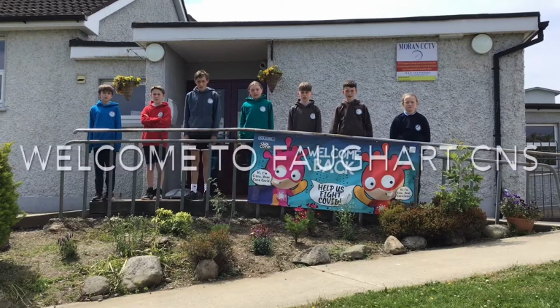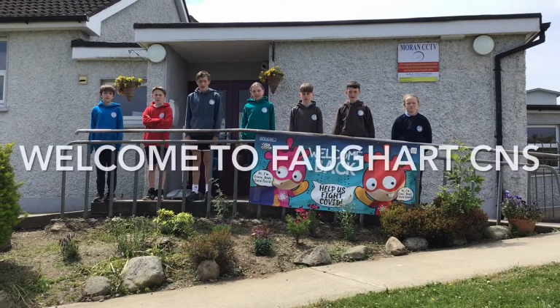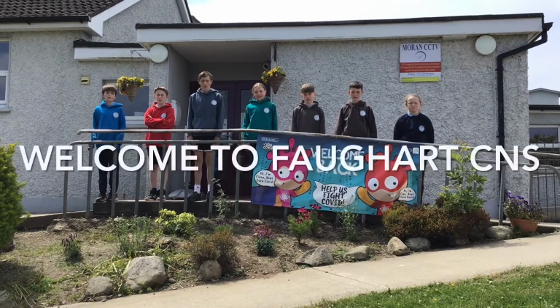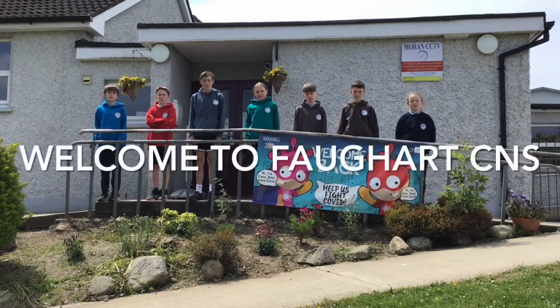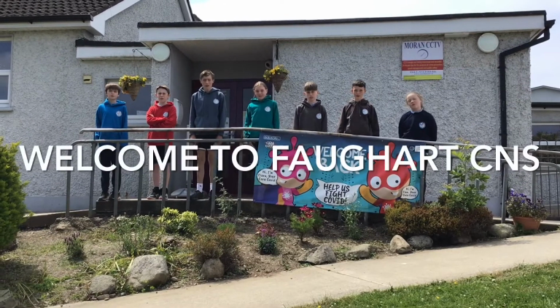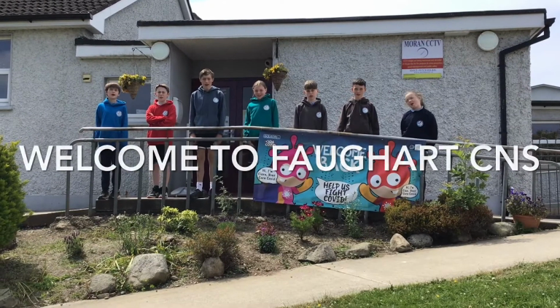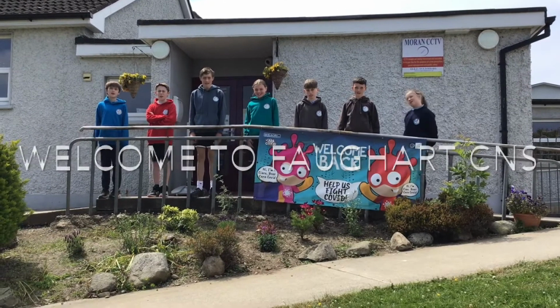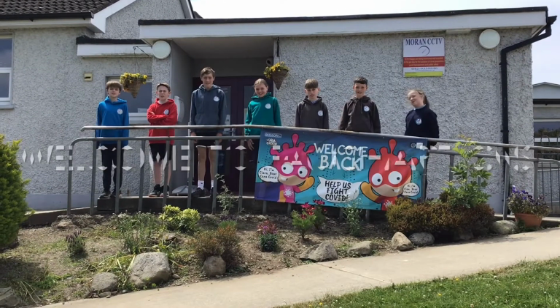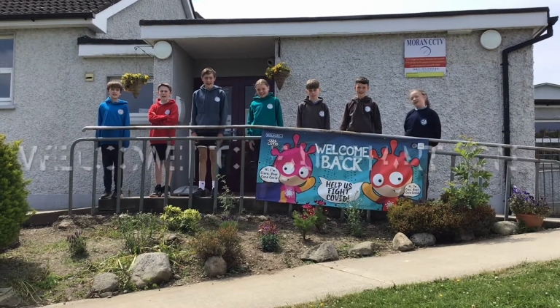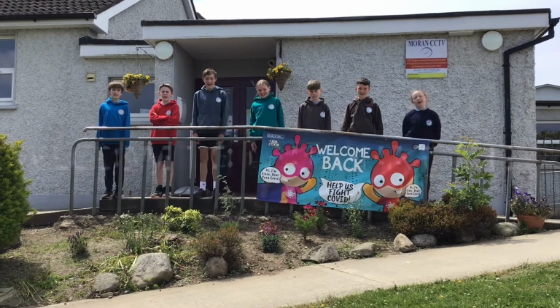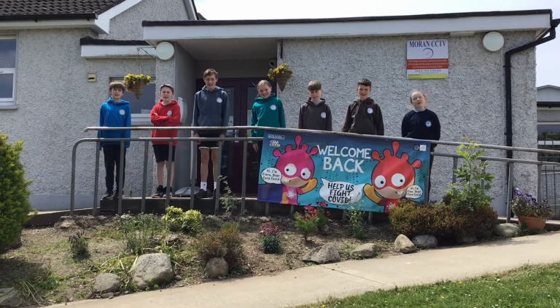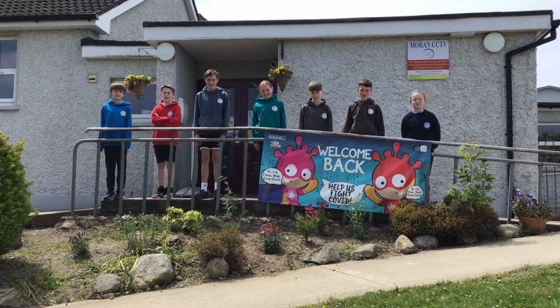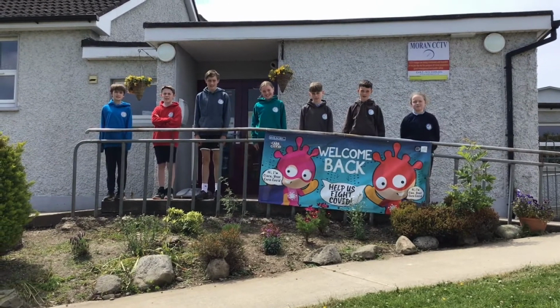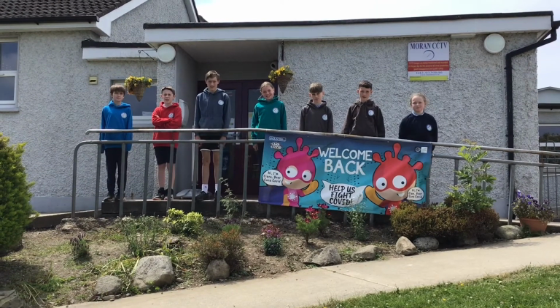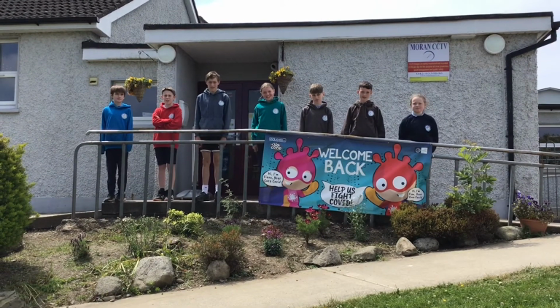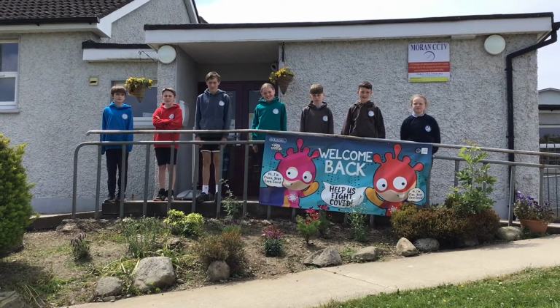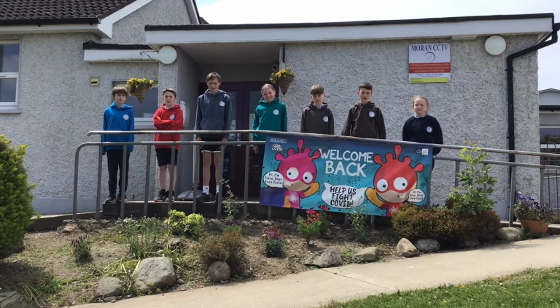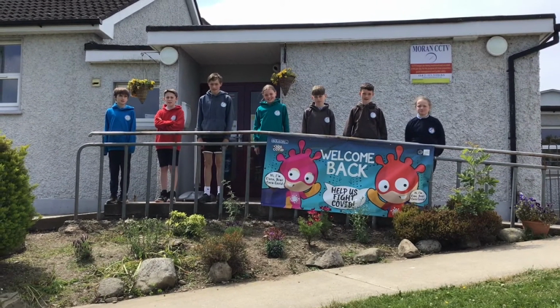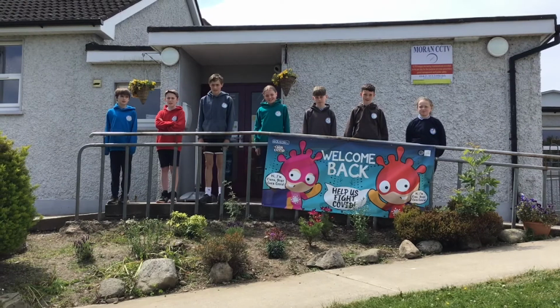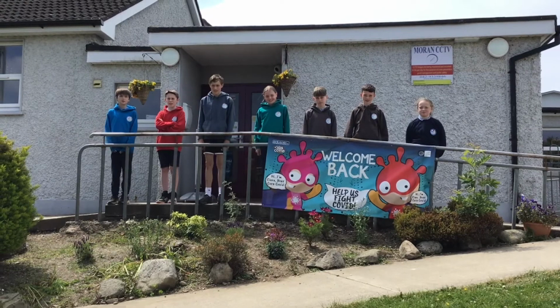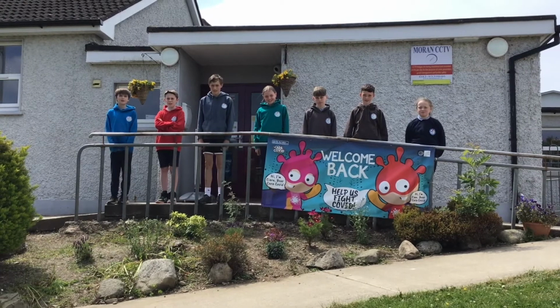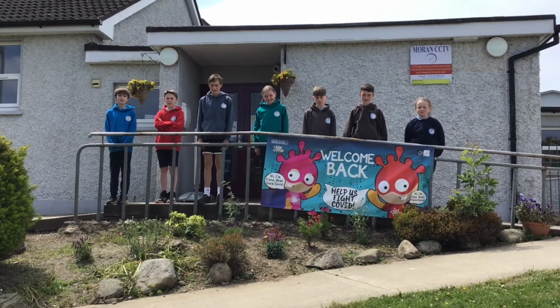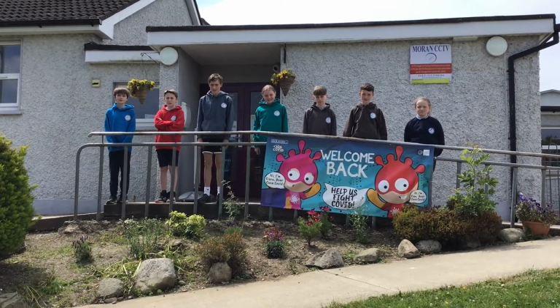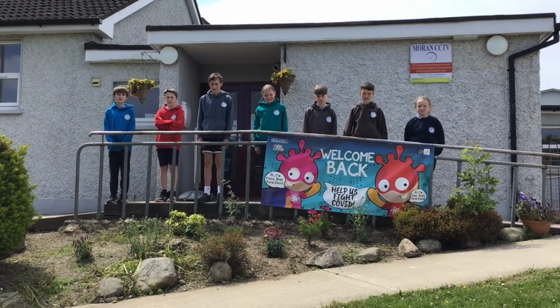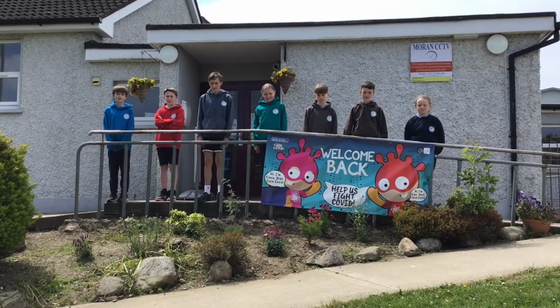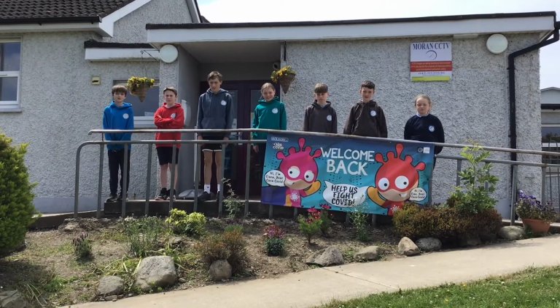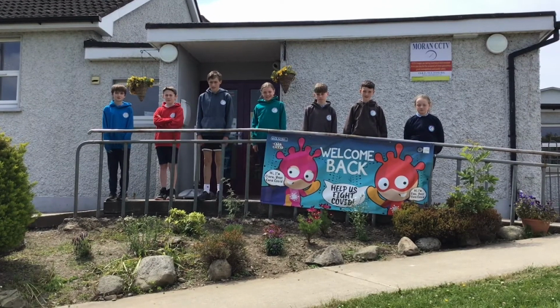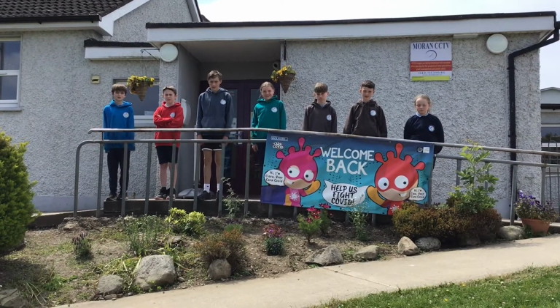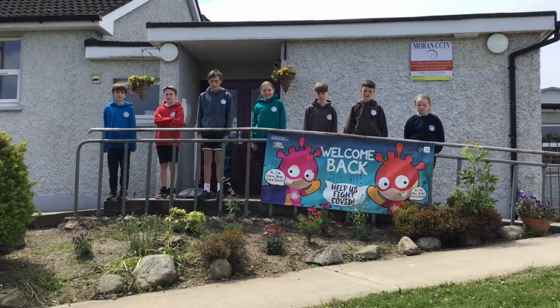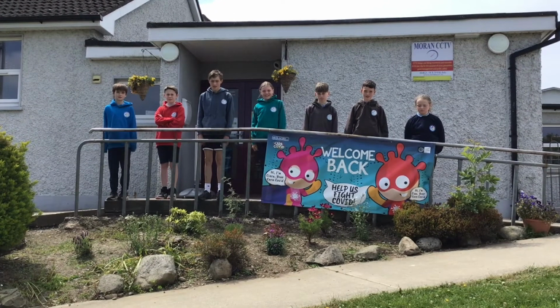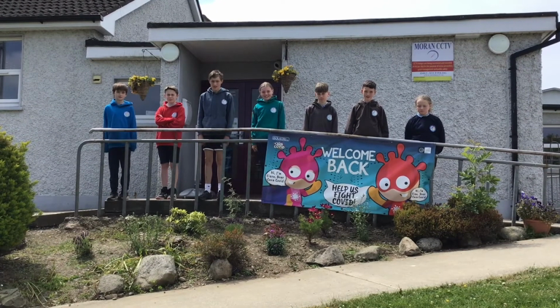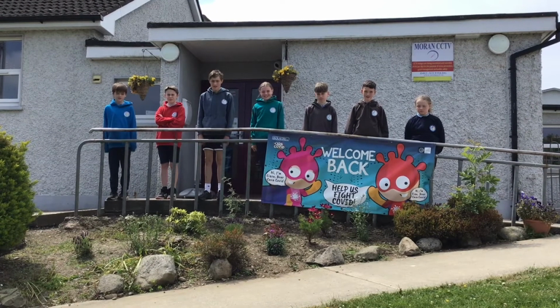Welcome to Fogart CNS! We are 6th class and we are going to show you our school. Come along inside.